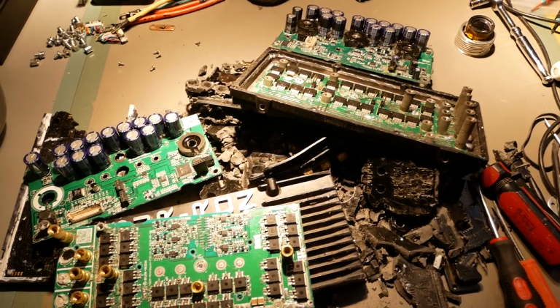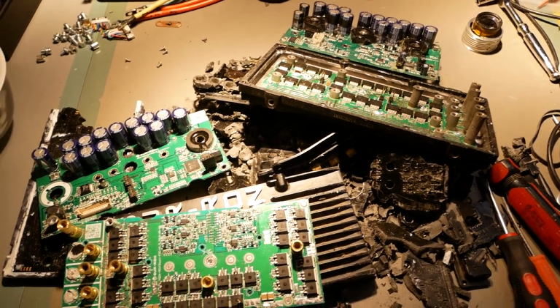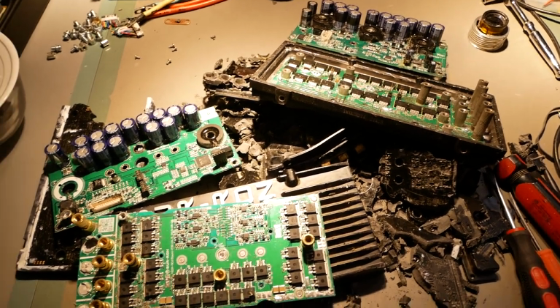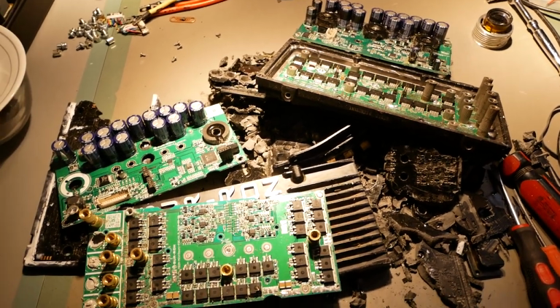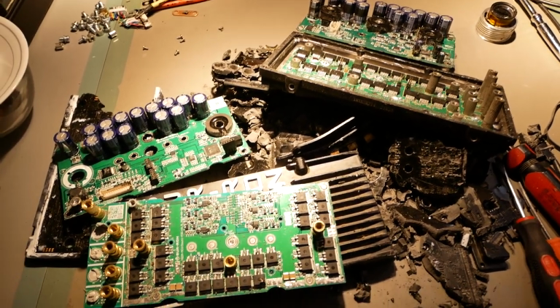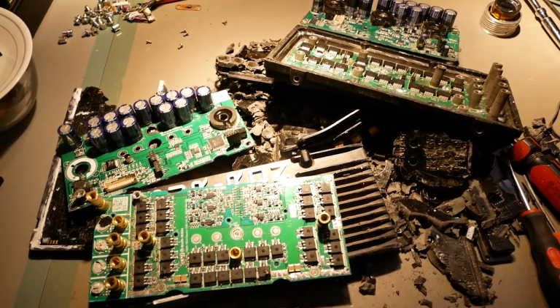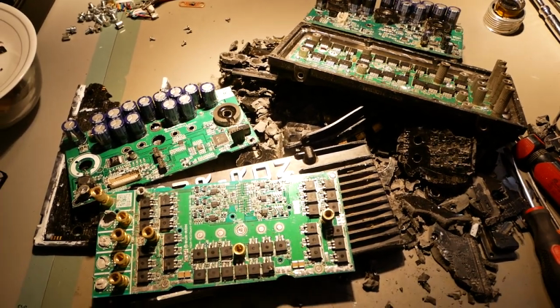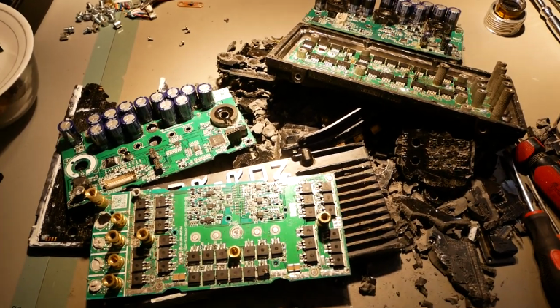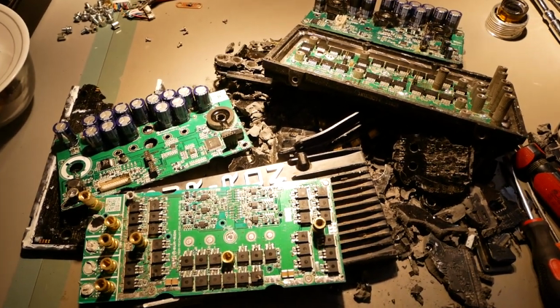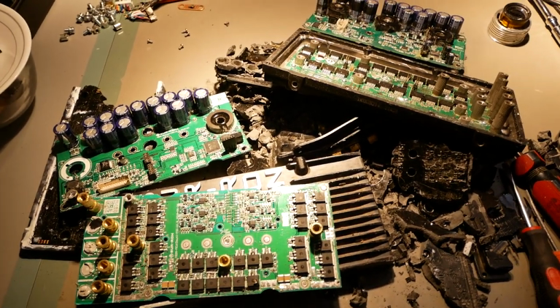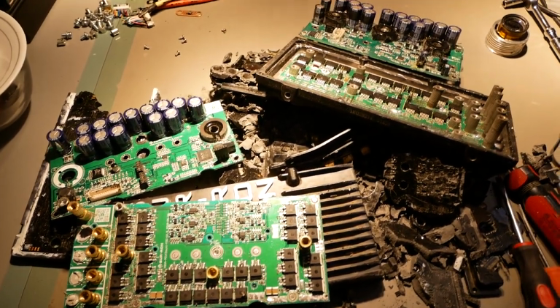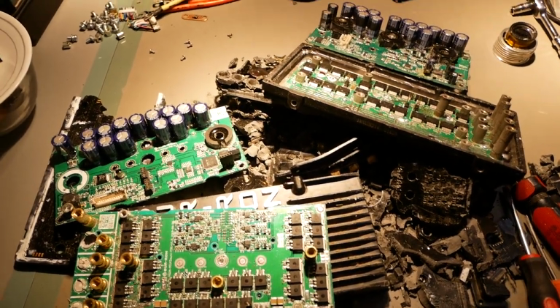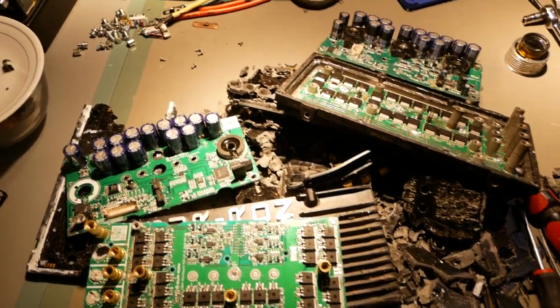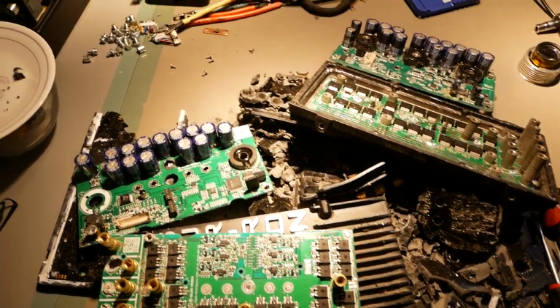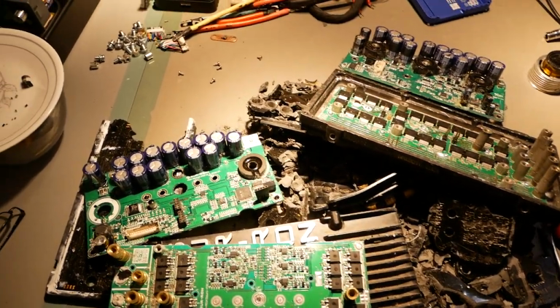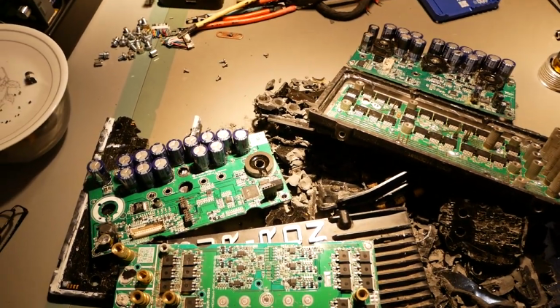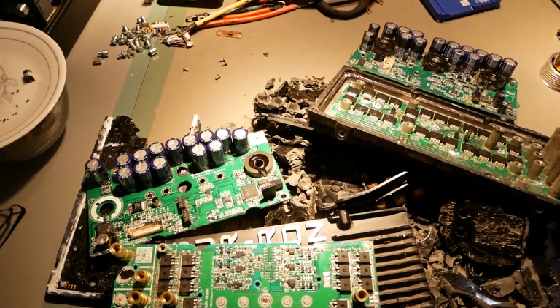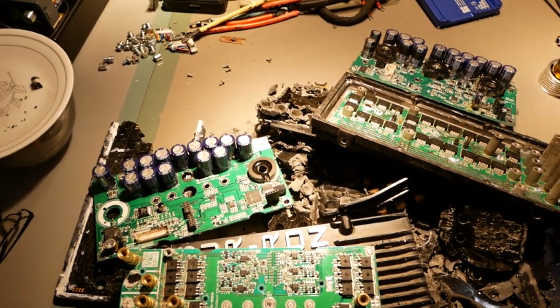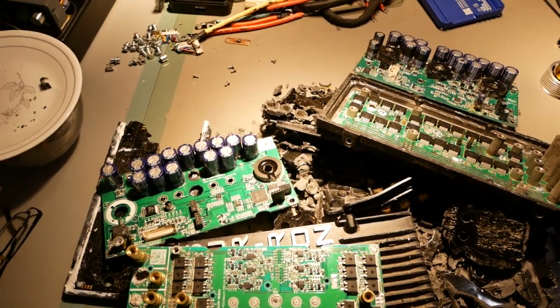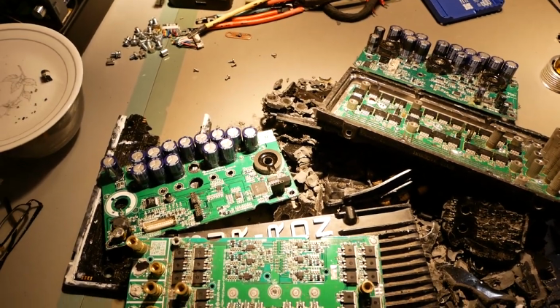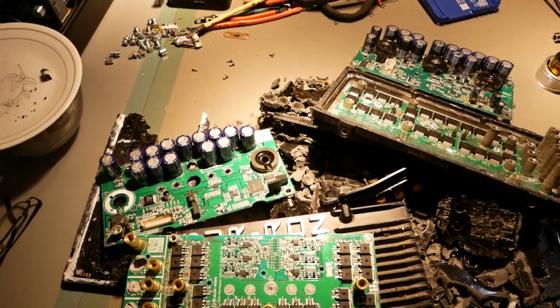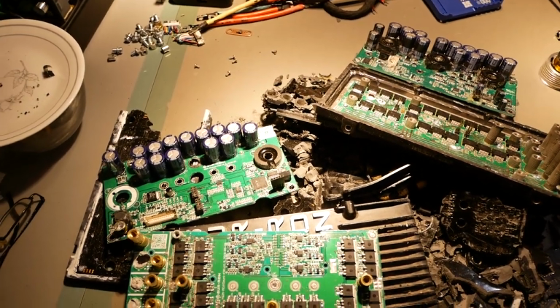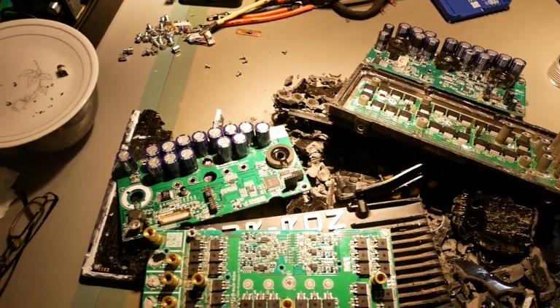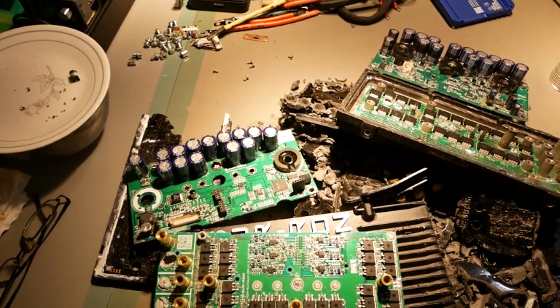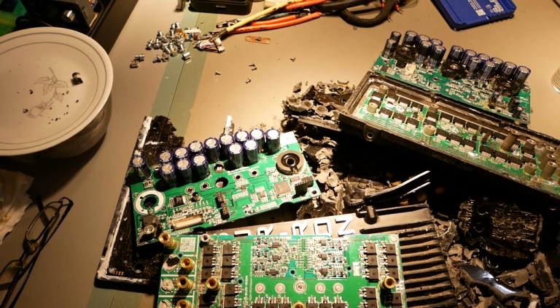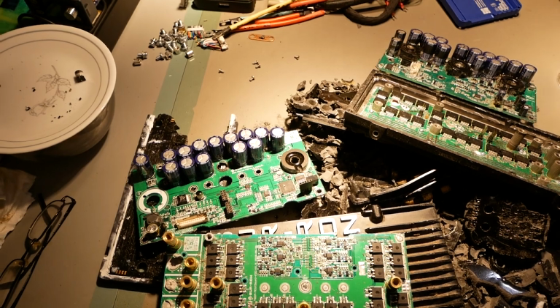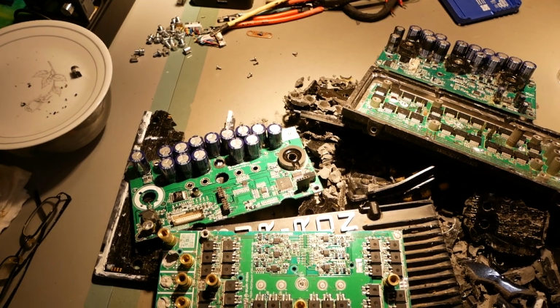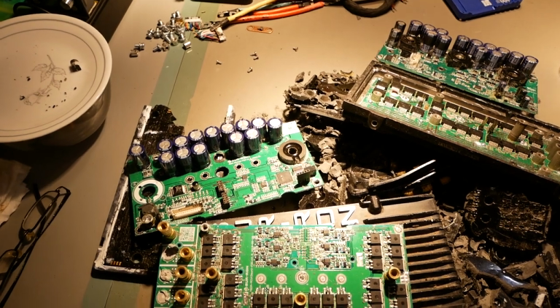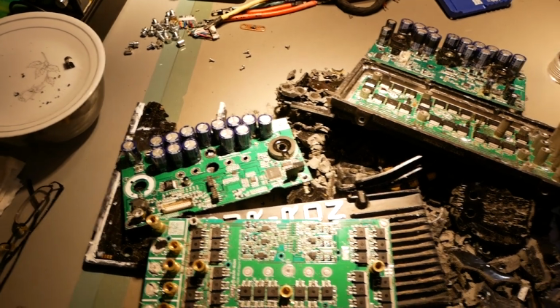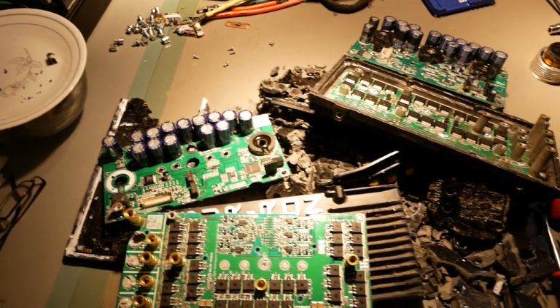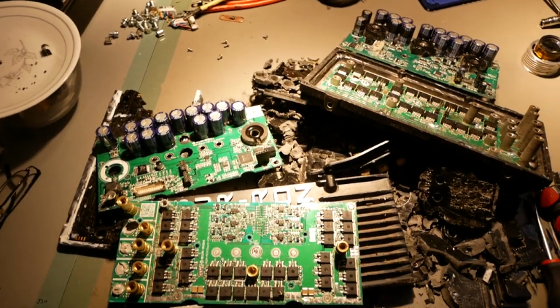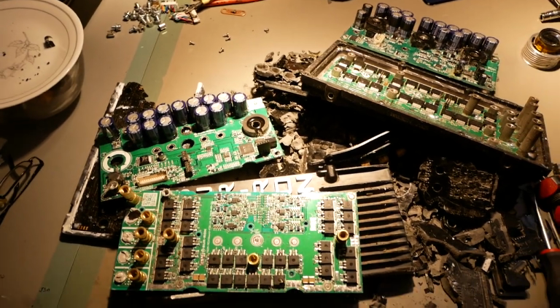Hello YouTube, DE Baudry here, aka Richard Gumpfaw on Facebook. Welcome to EV Components Review.